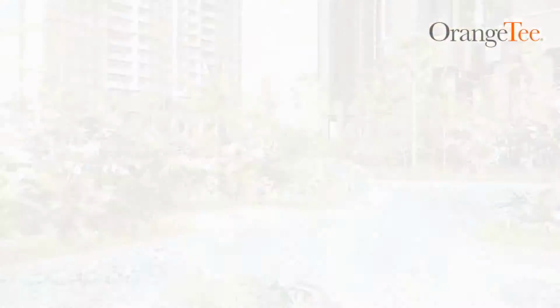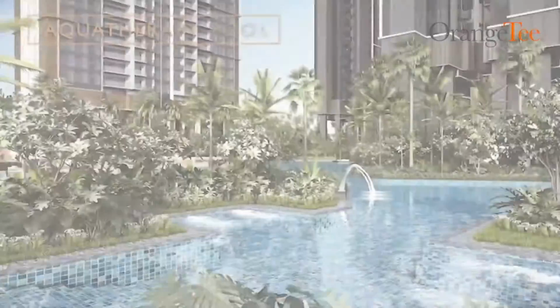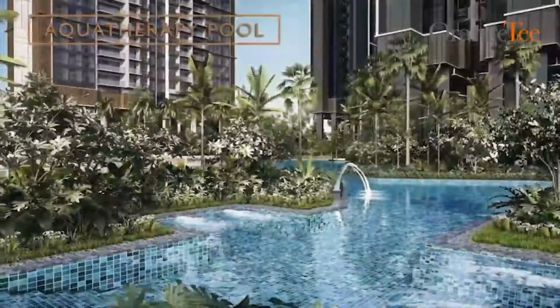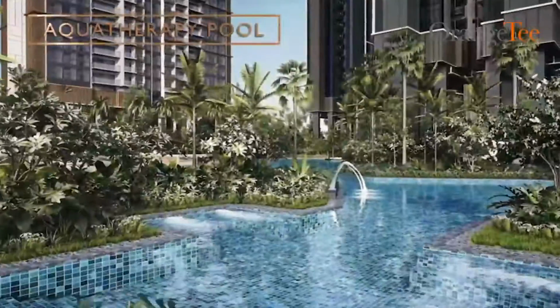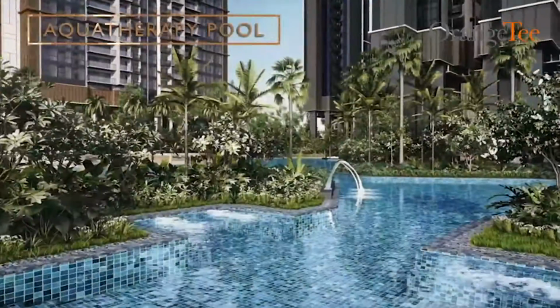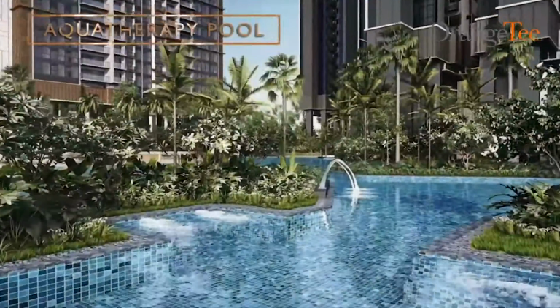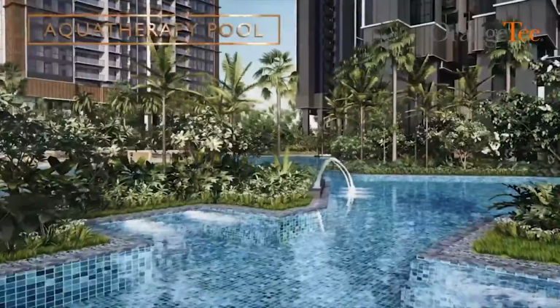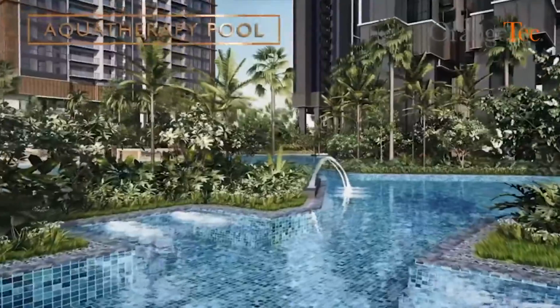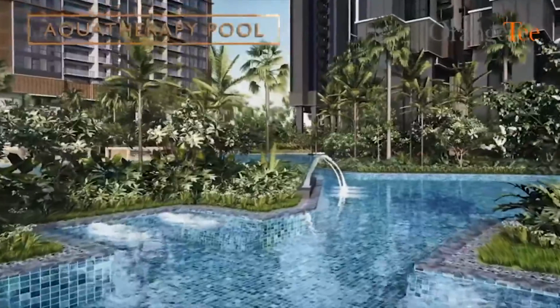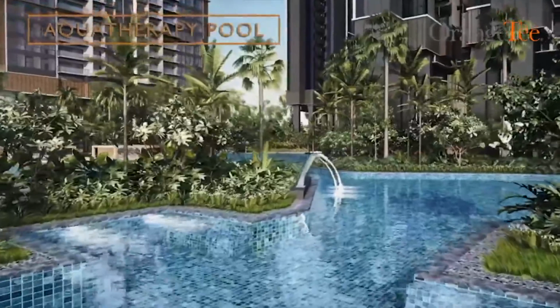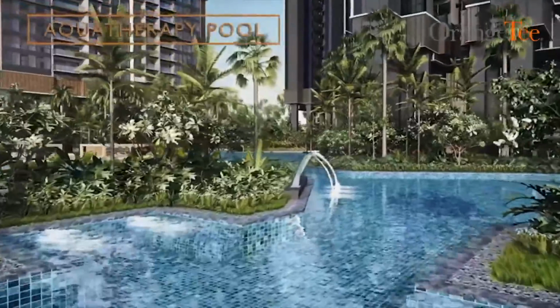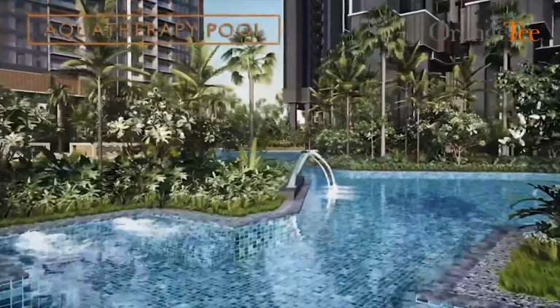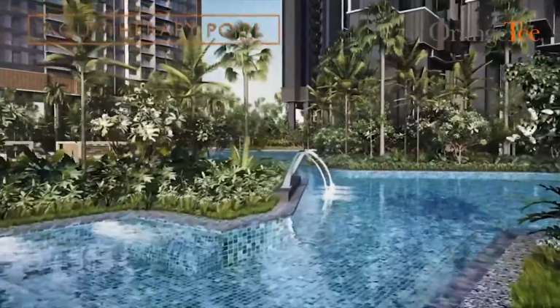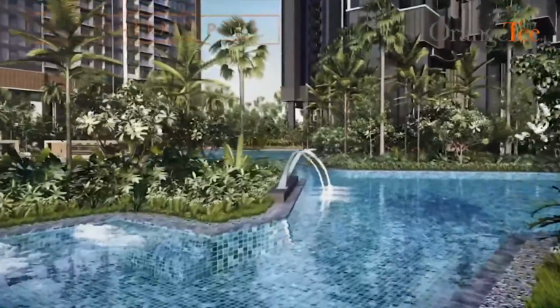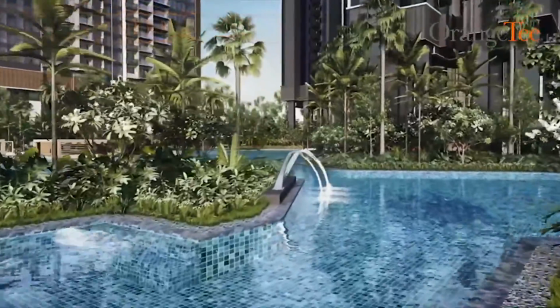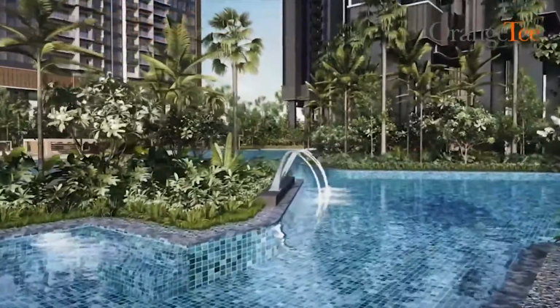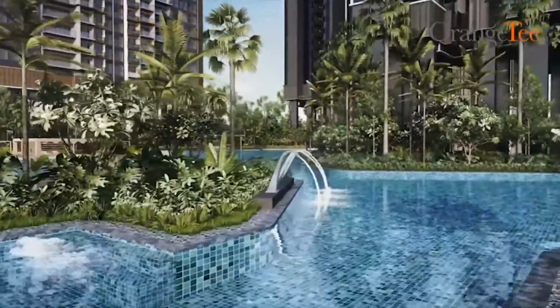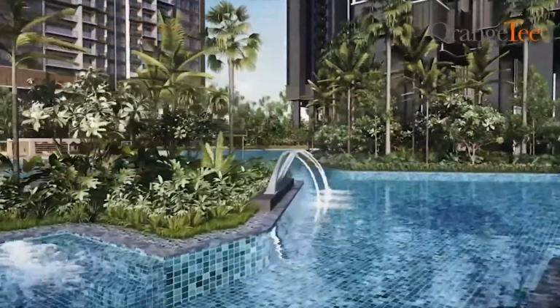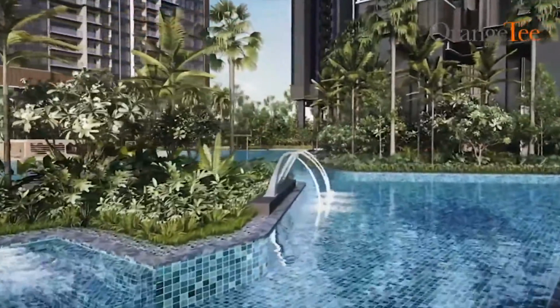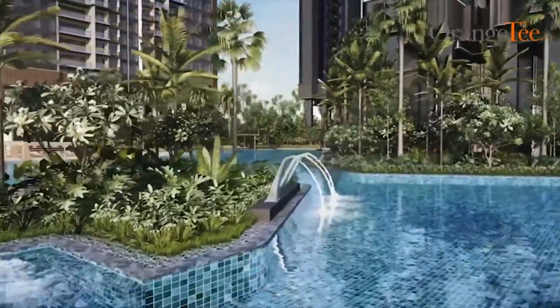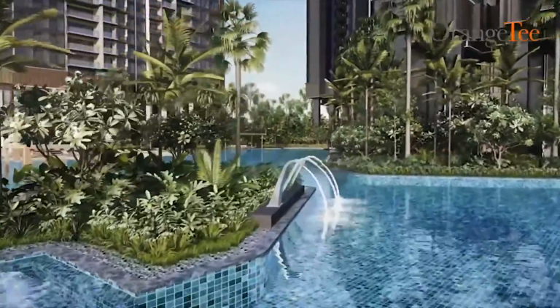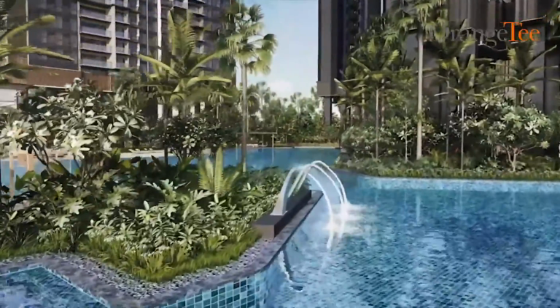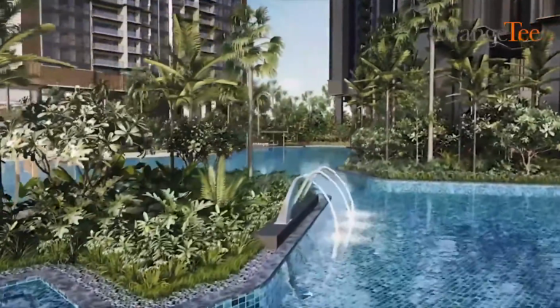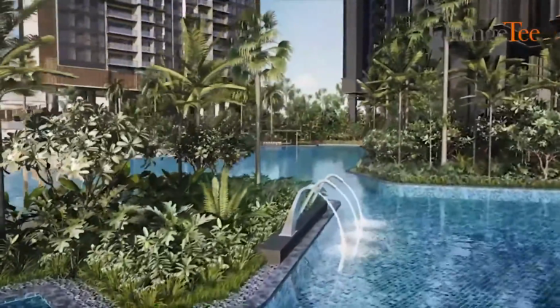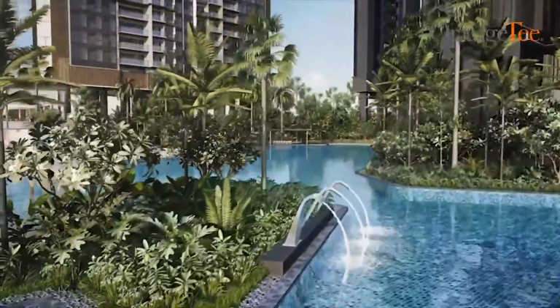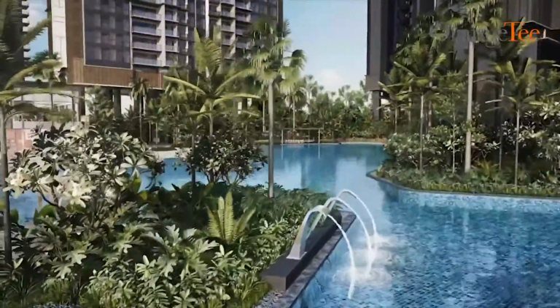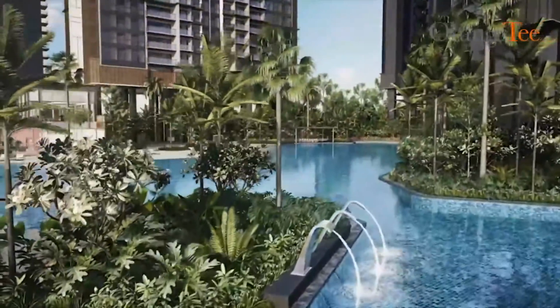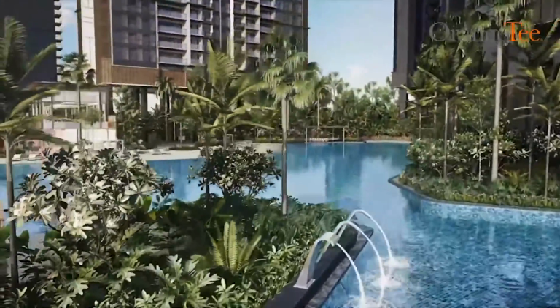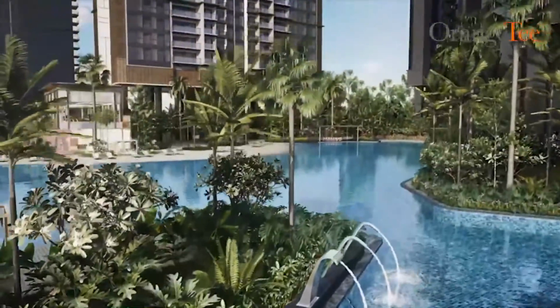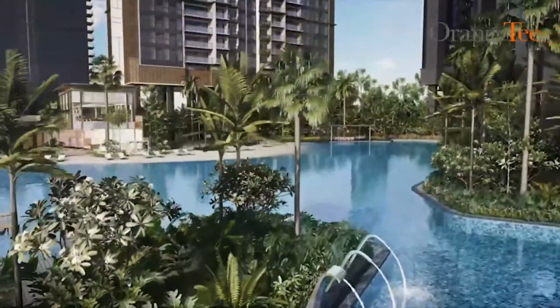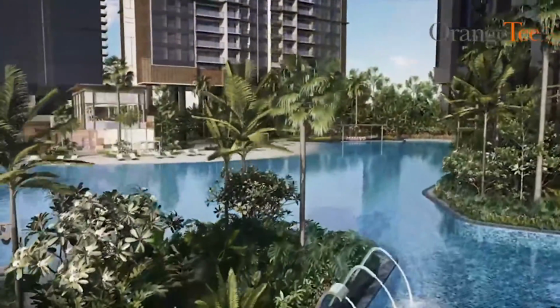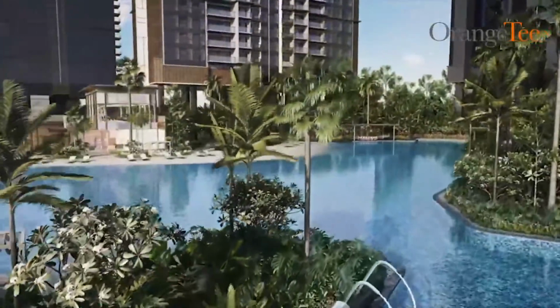Splash around in nine varied pools which include an aqua gym, hydrotherapy pools and an aquatic playground.